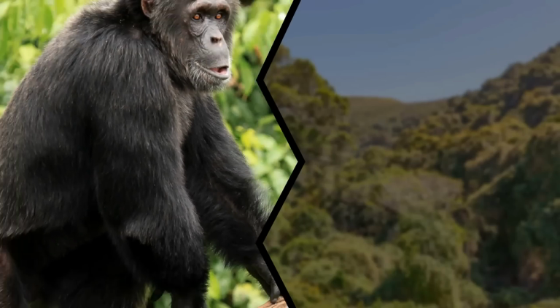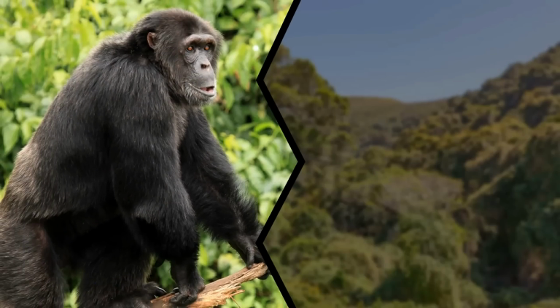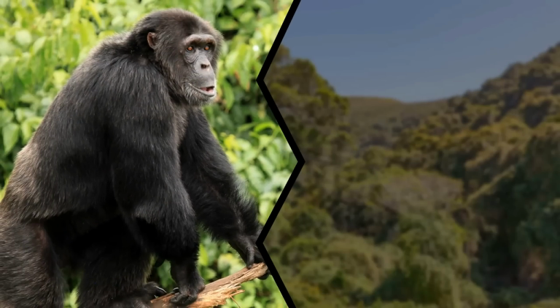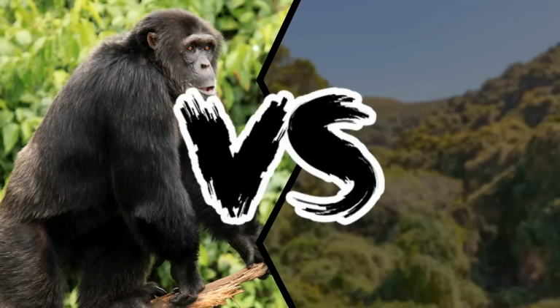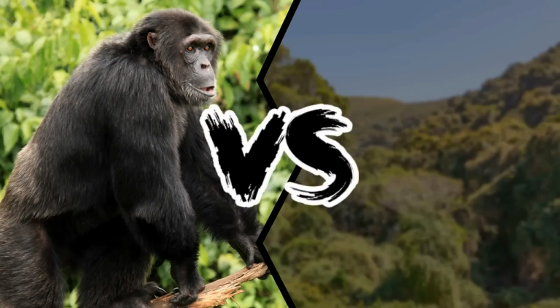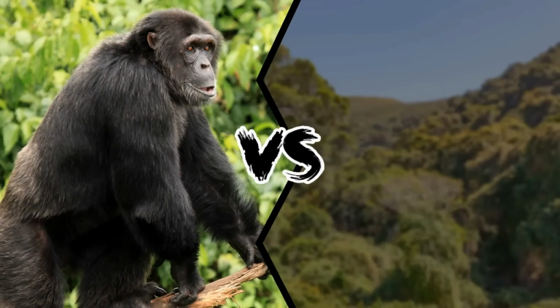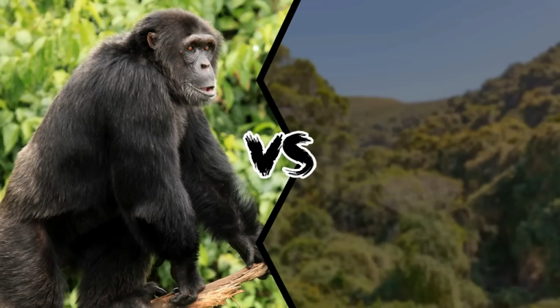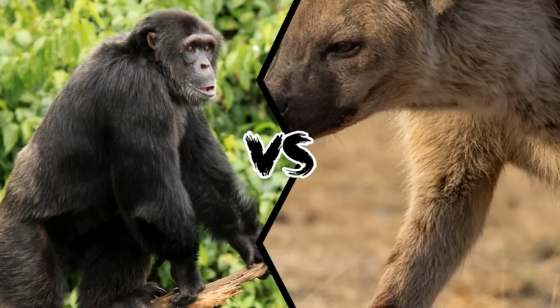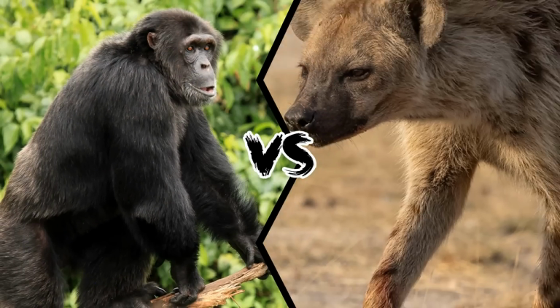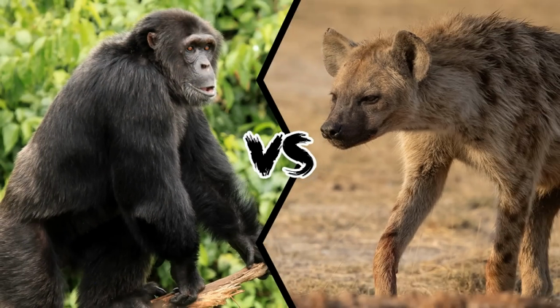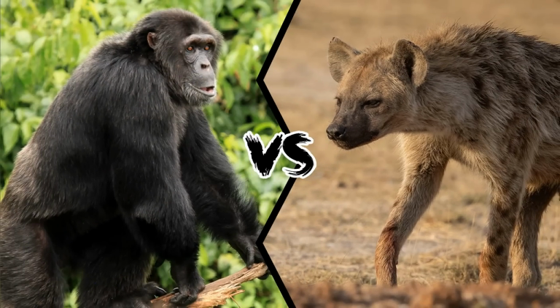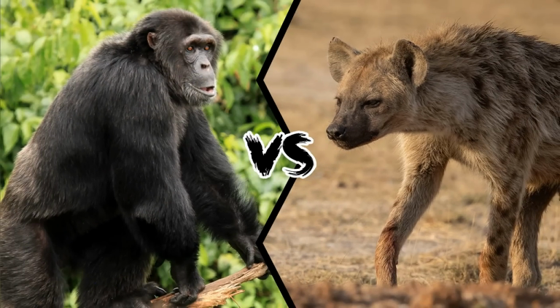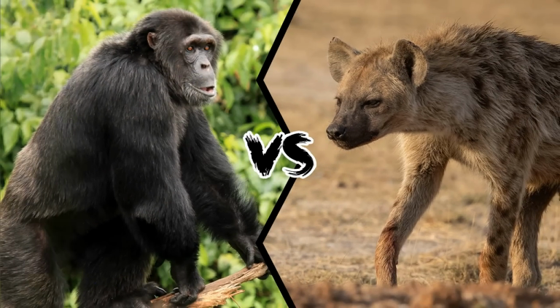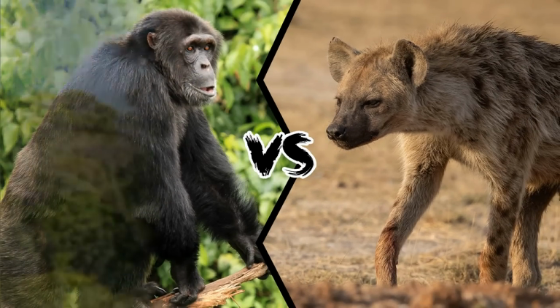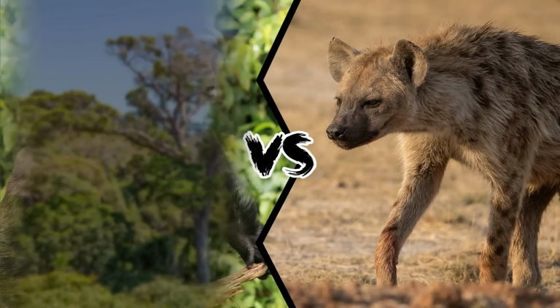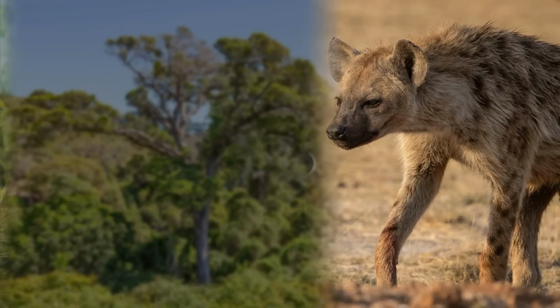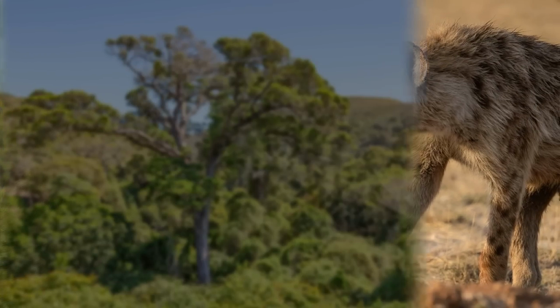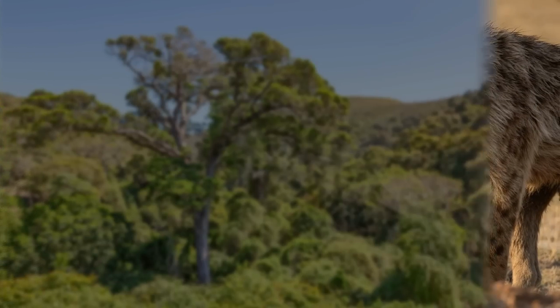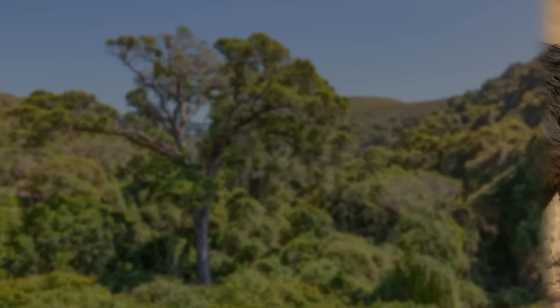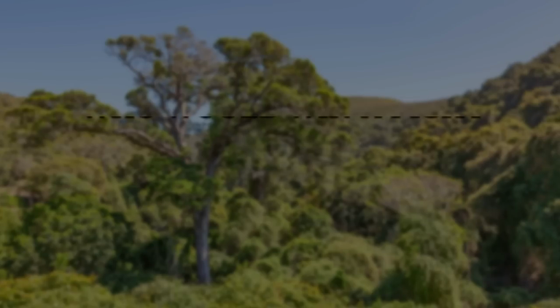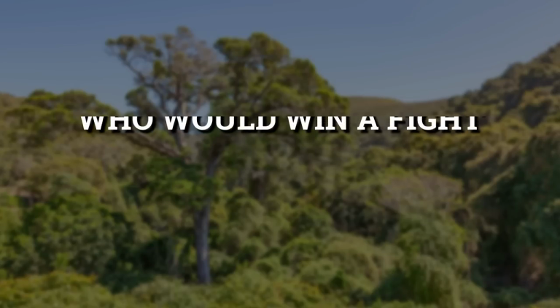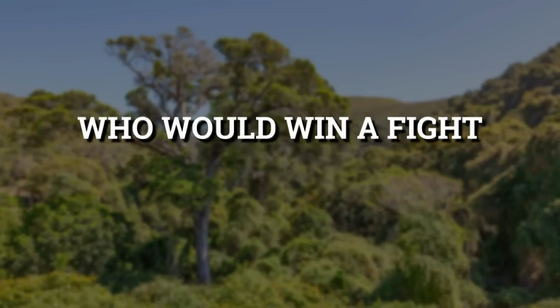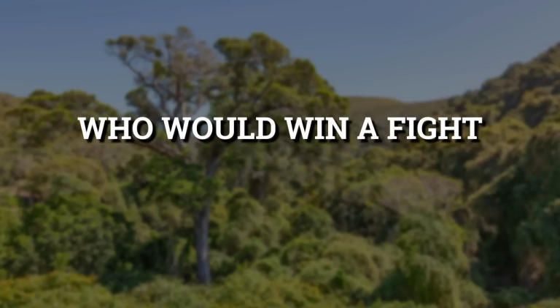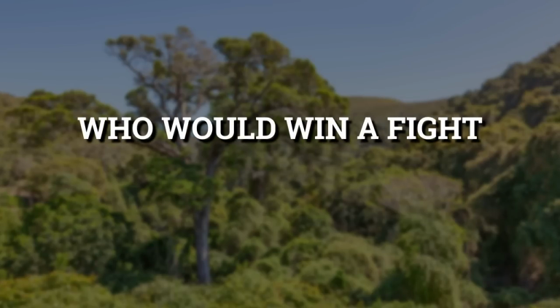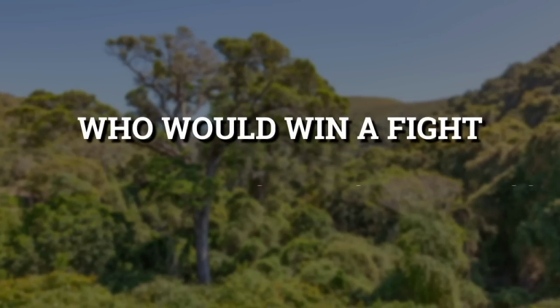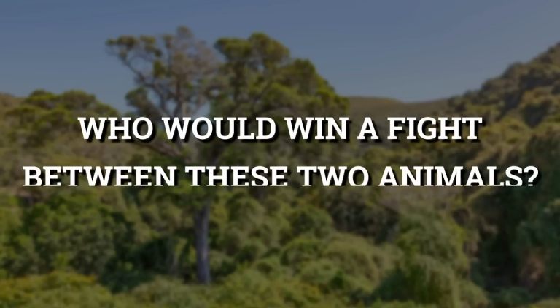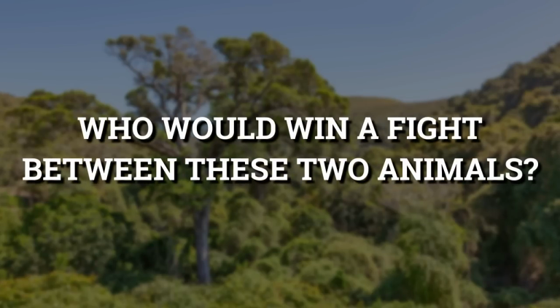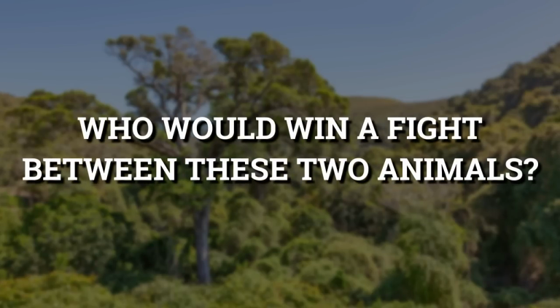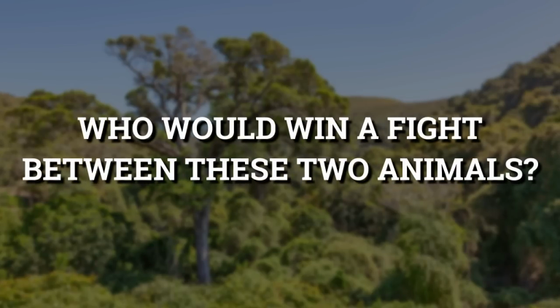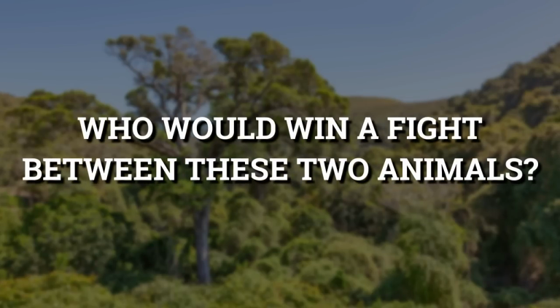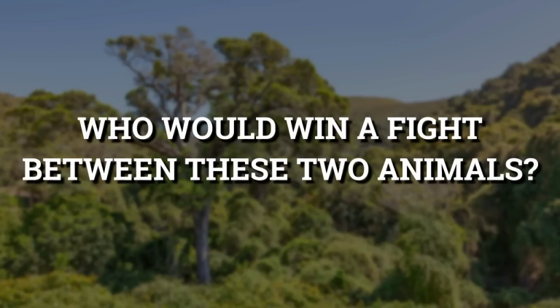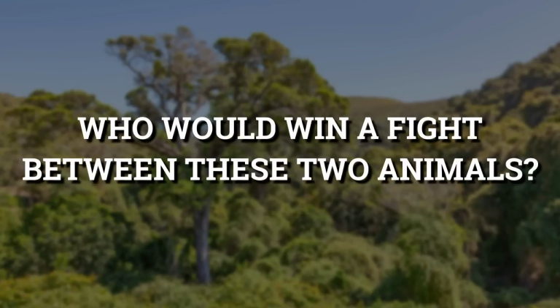Chimpanzee vs Hyena. Who would win a fight between these two animals?